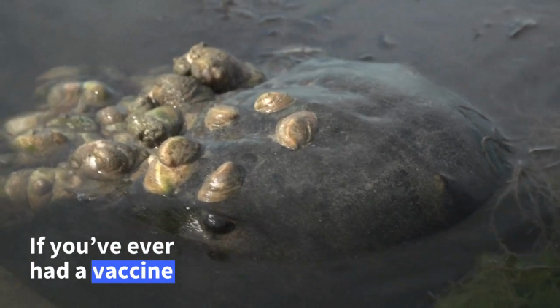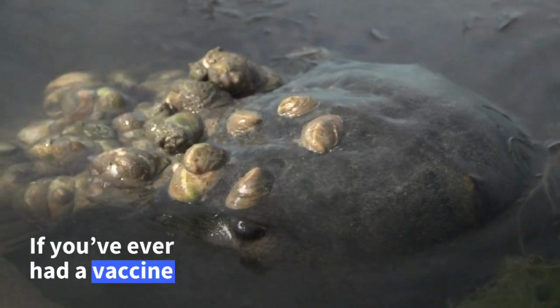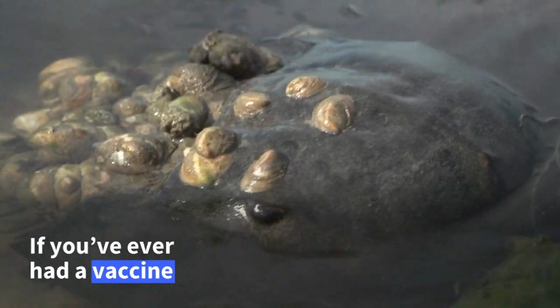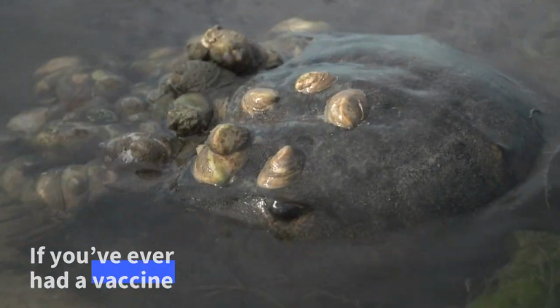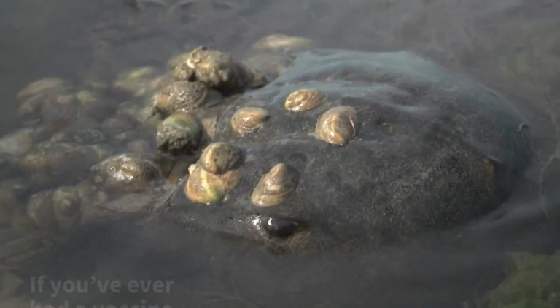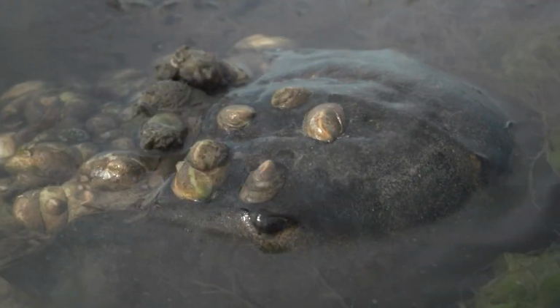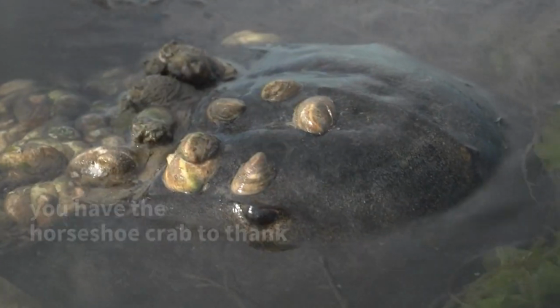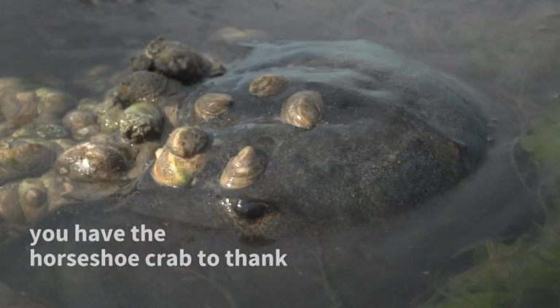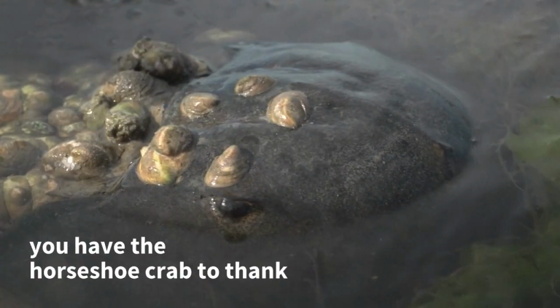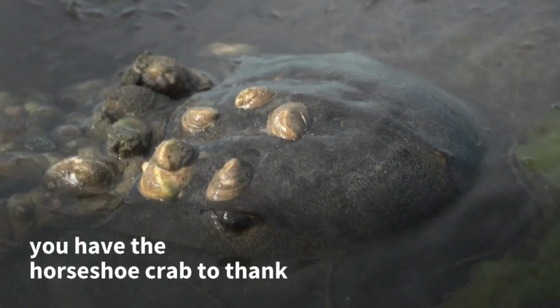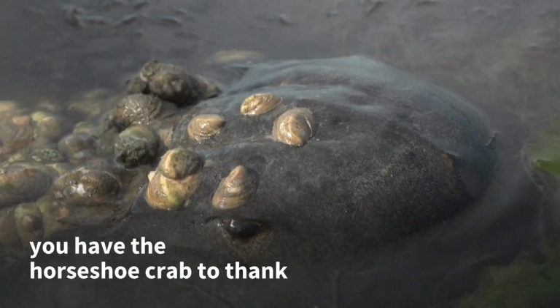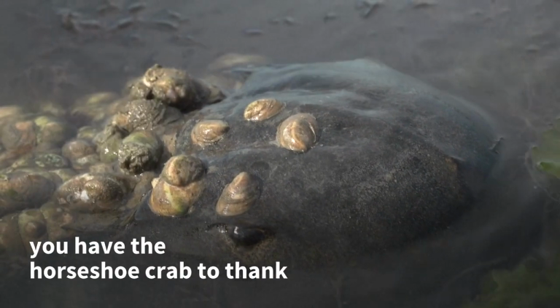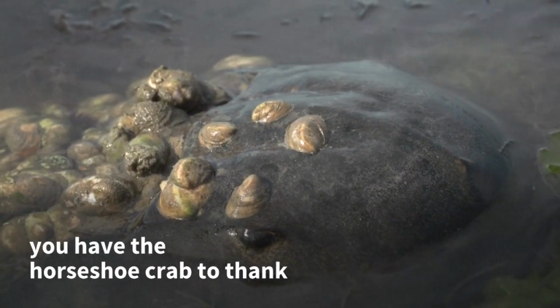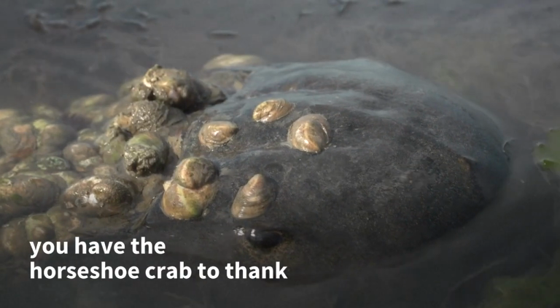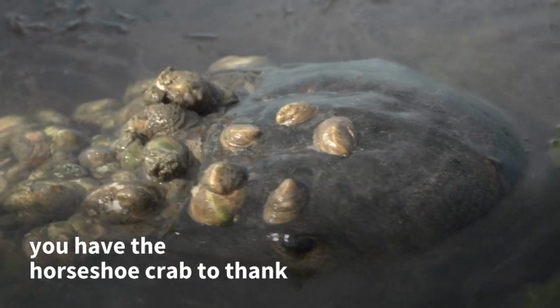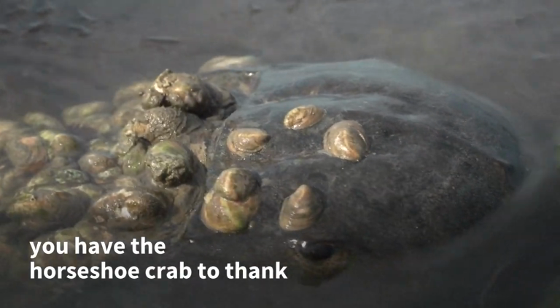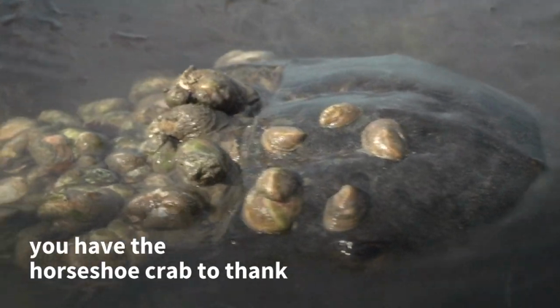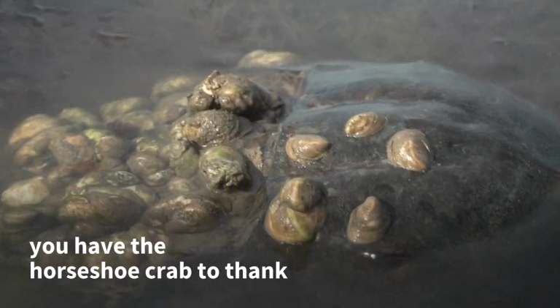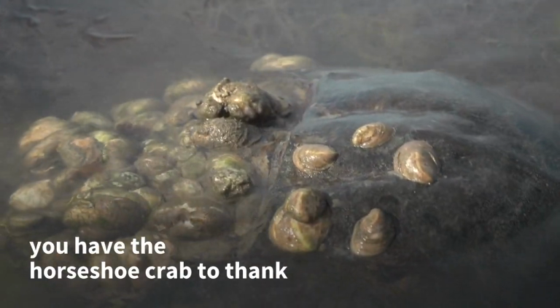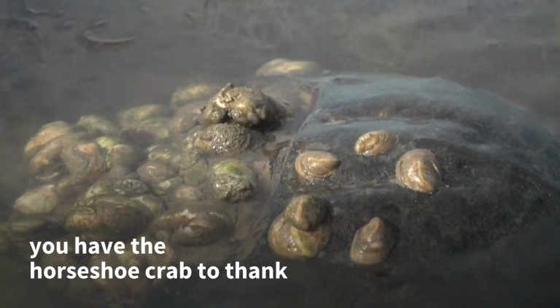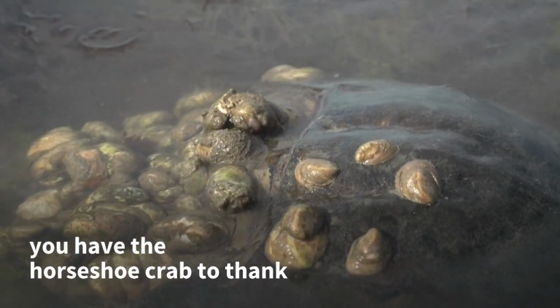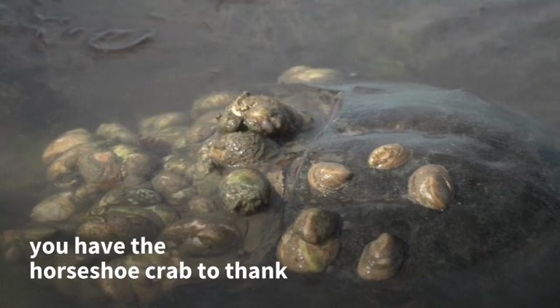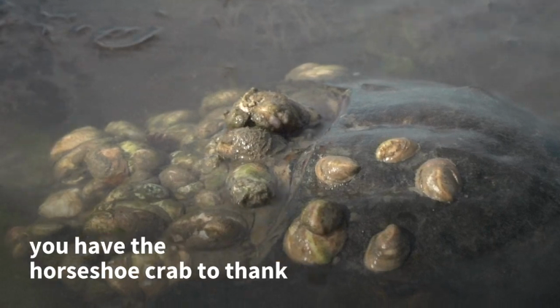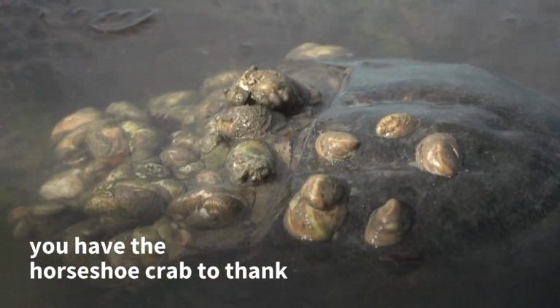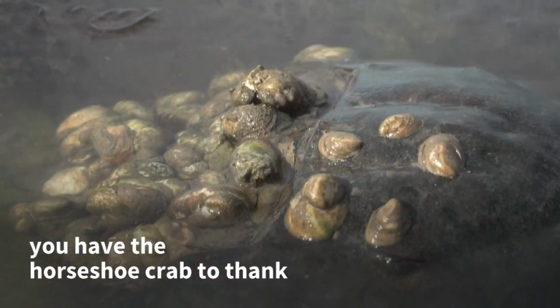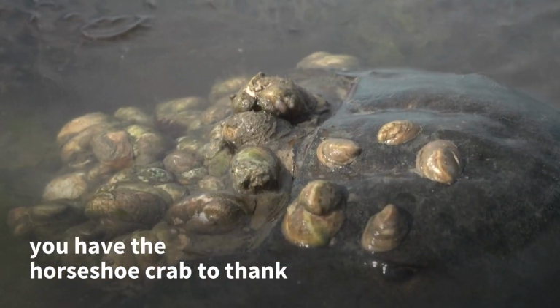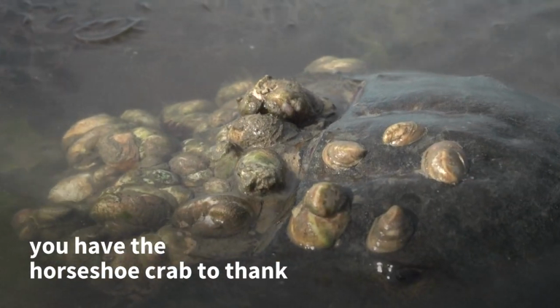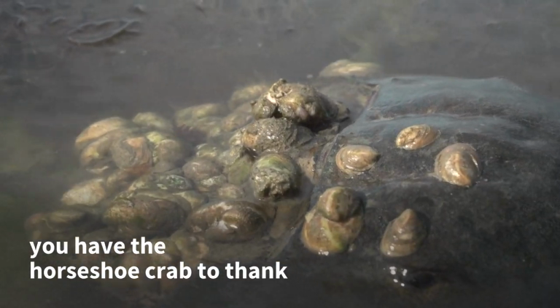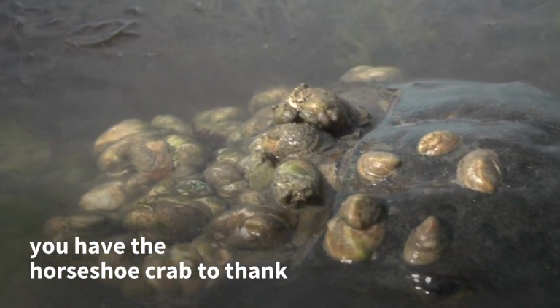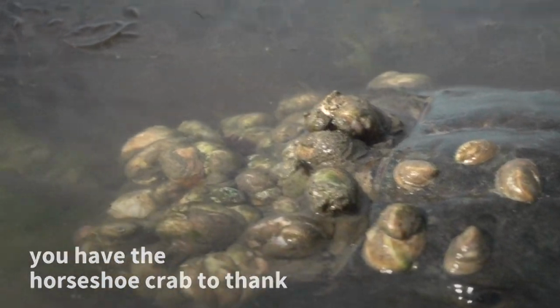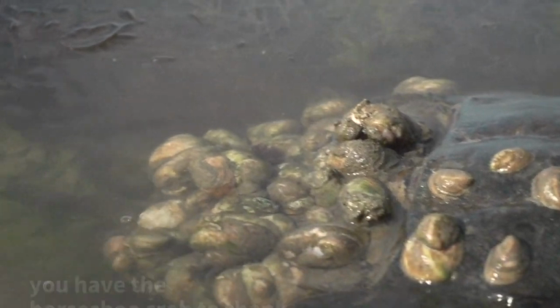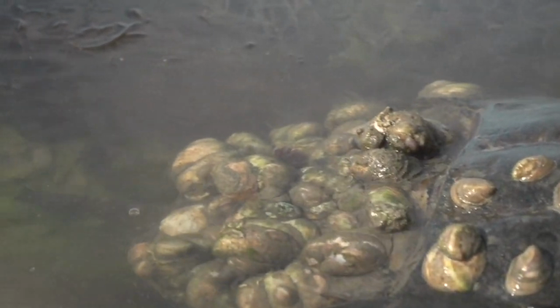Oh my God, he's like a fly — they have different lenses within one.